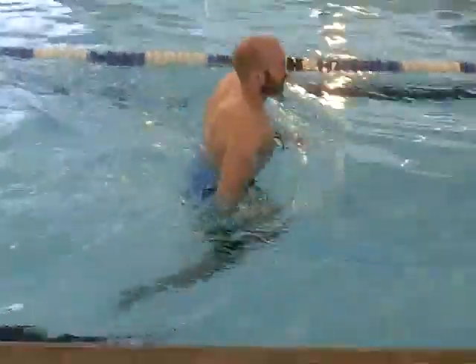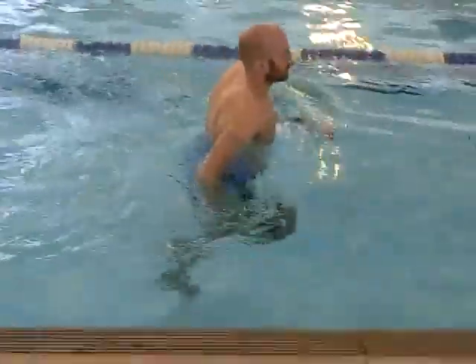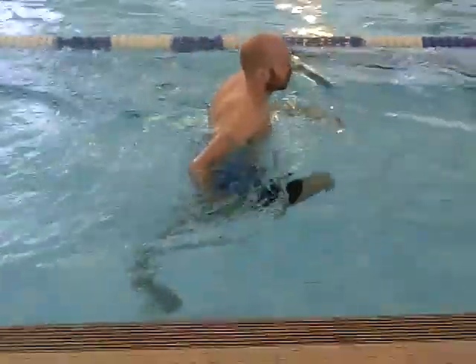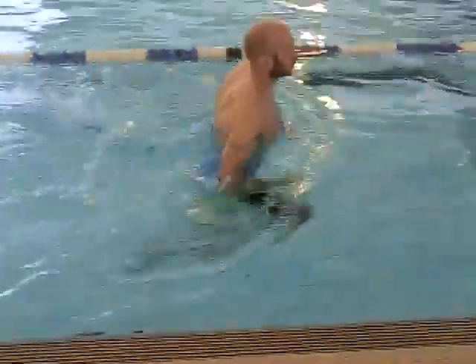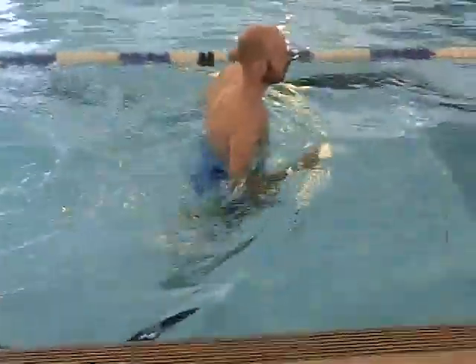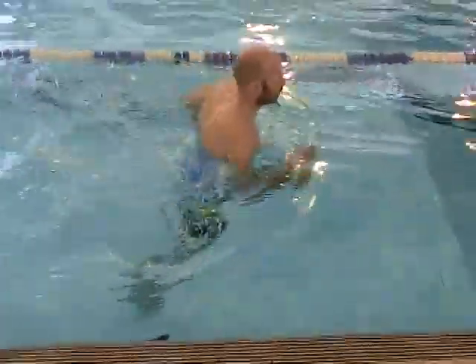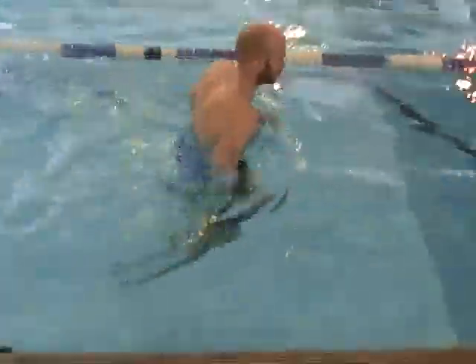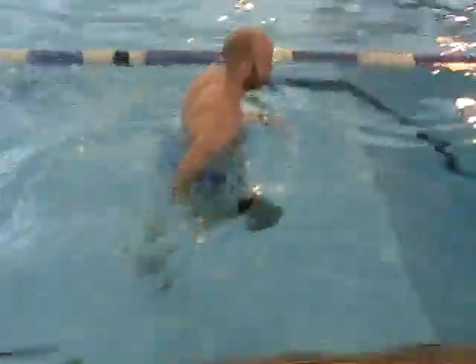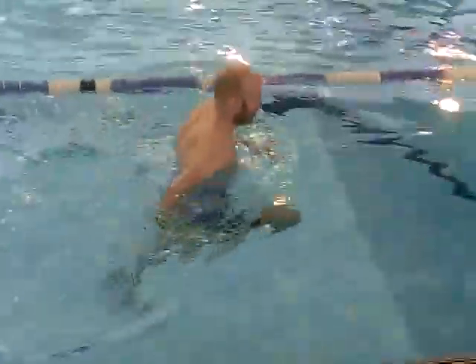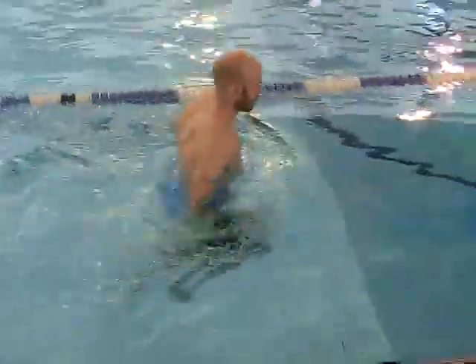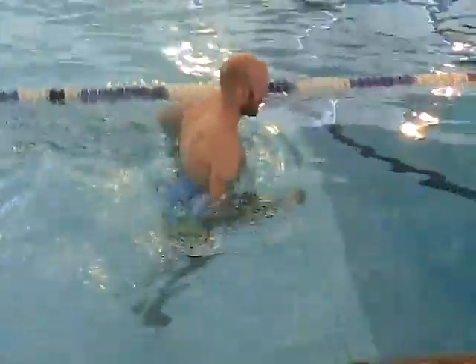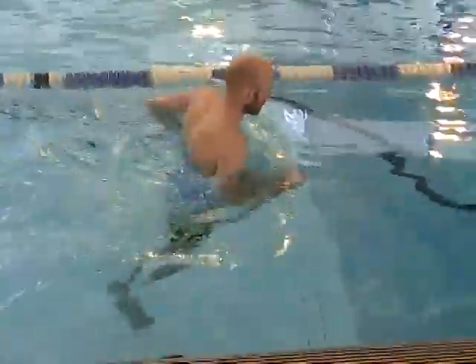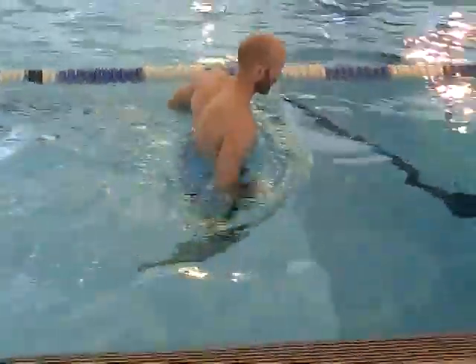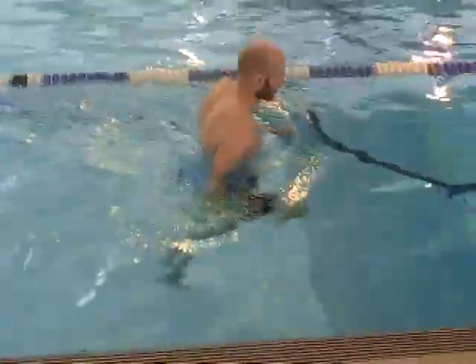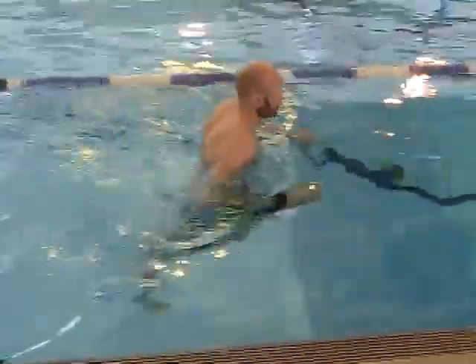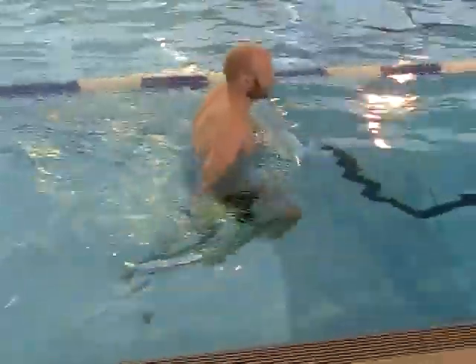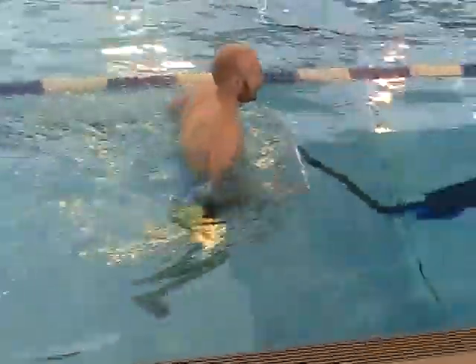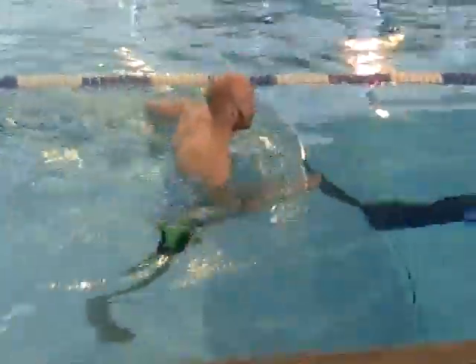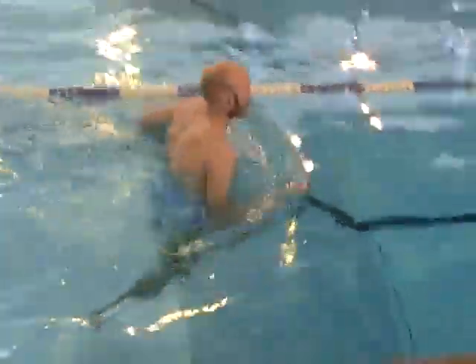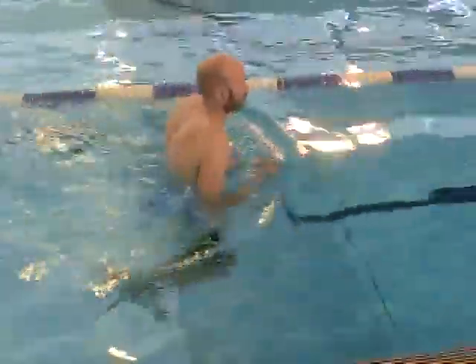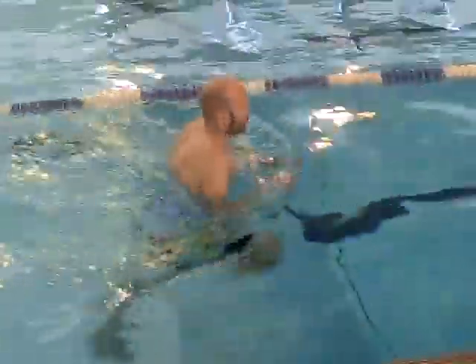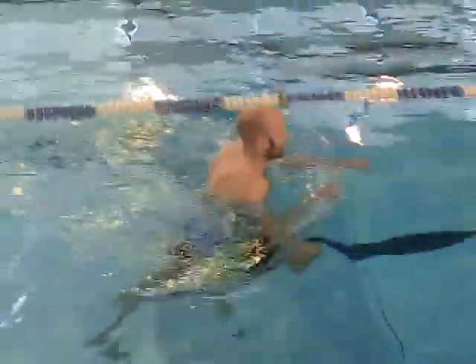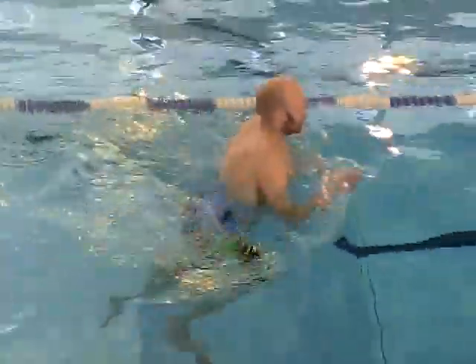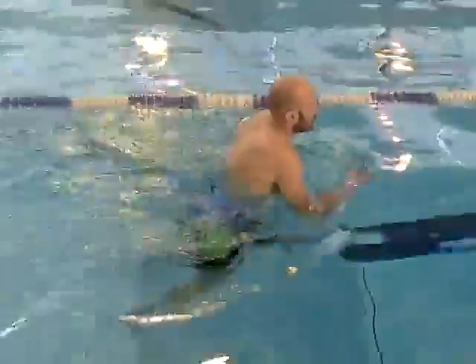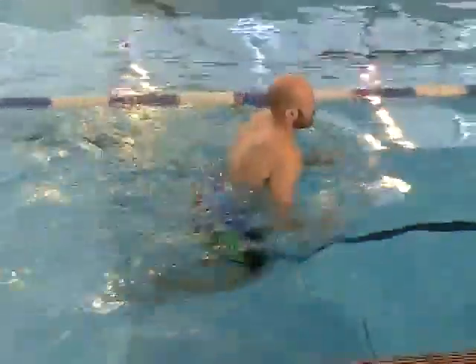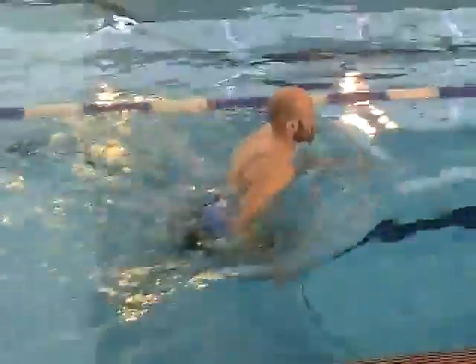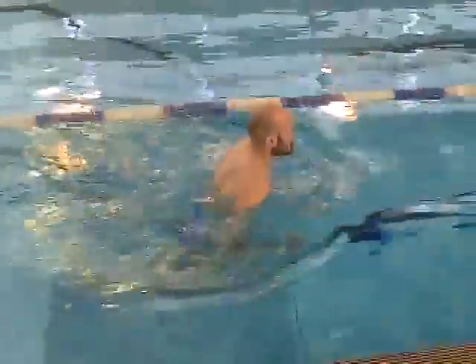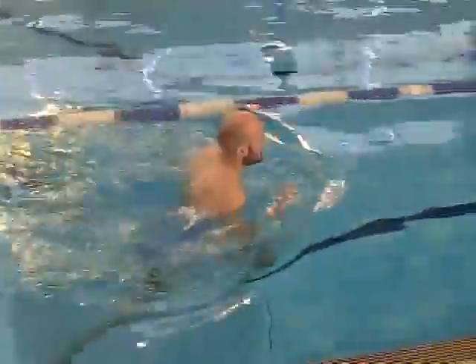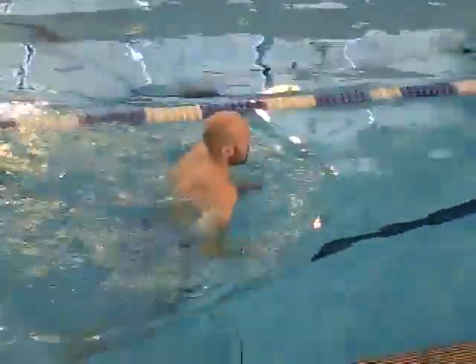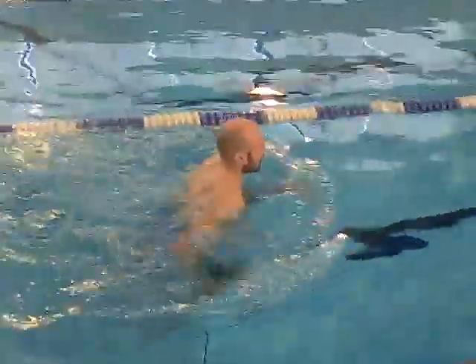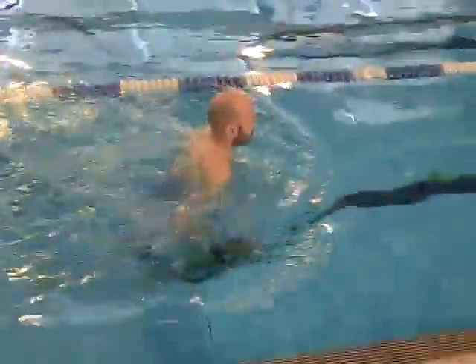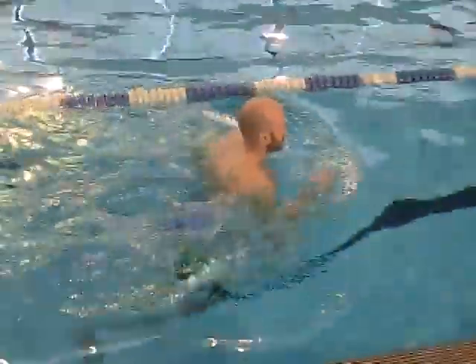That's good. Keep that same action now. Really work it now. Pump the arms now.